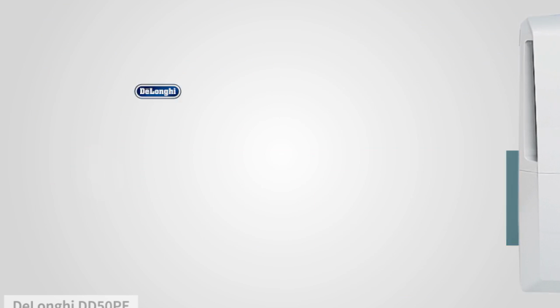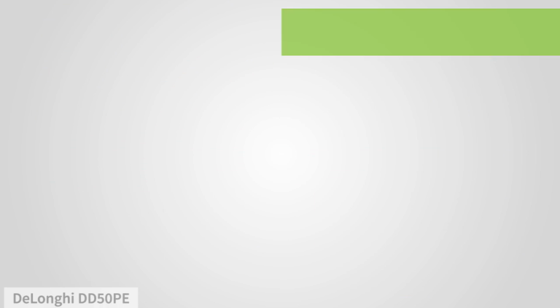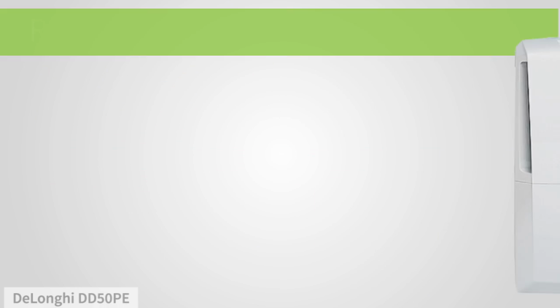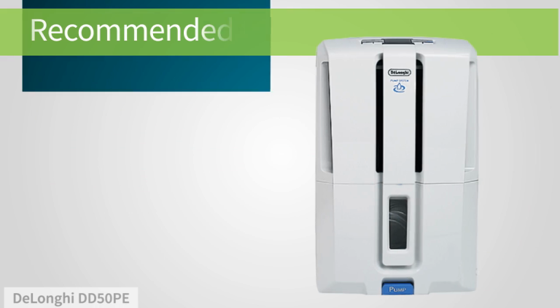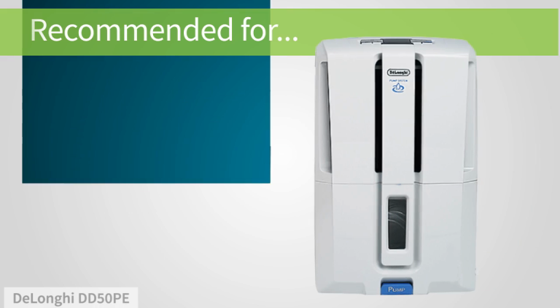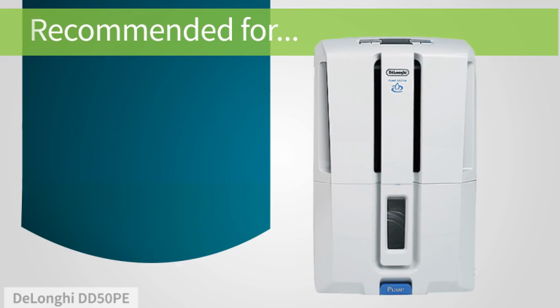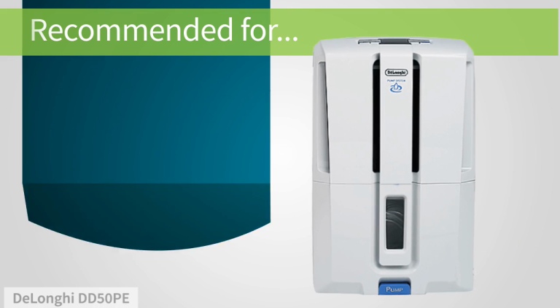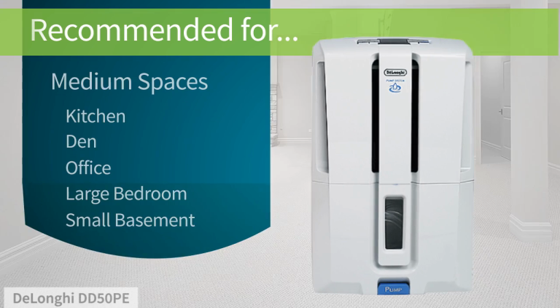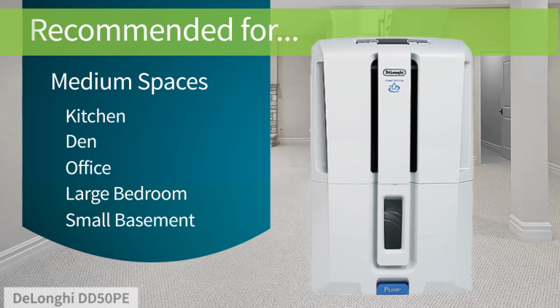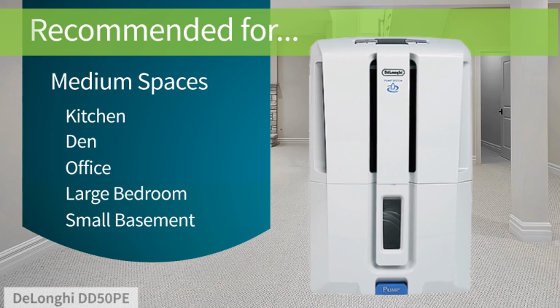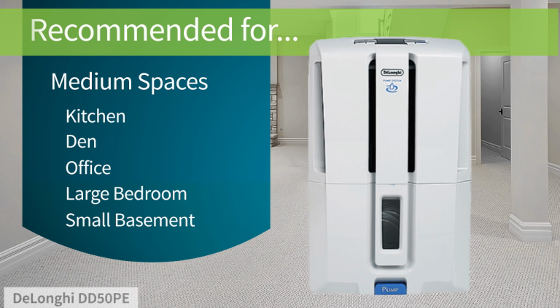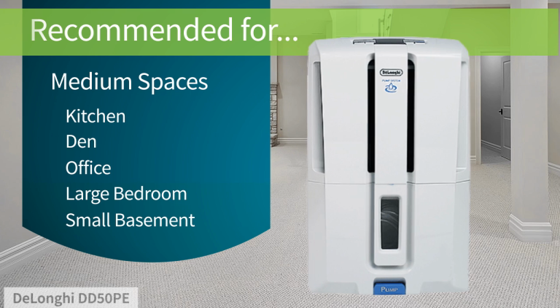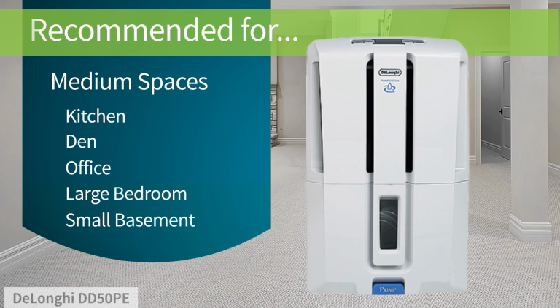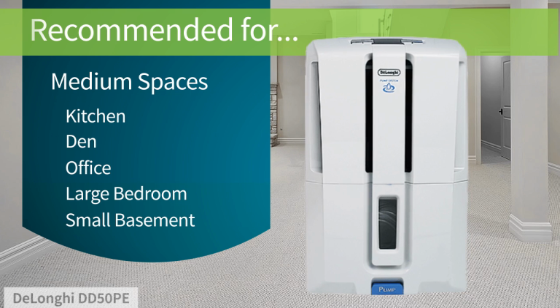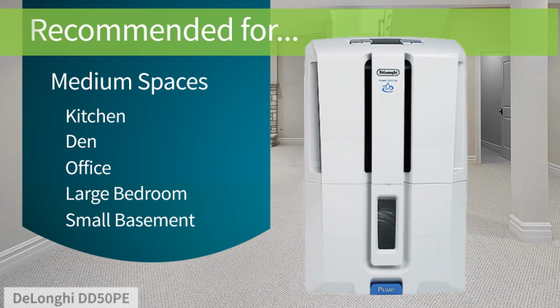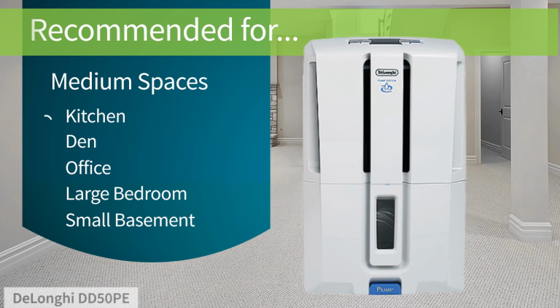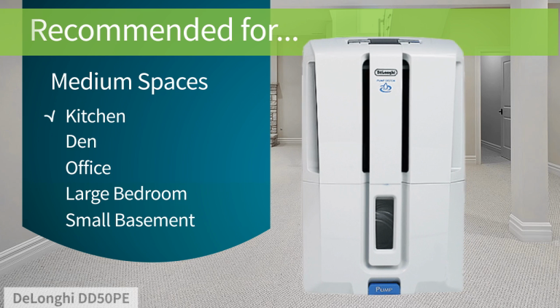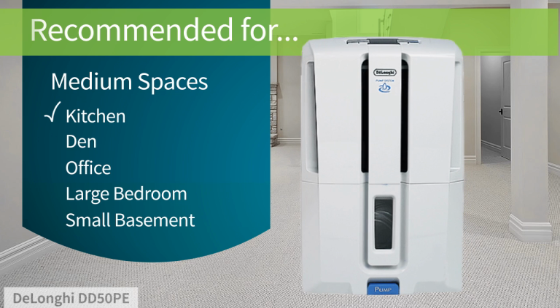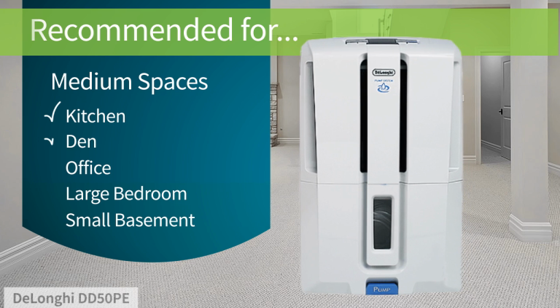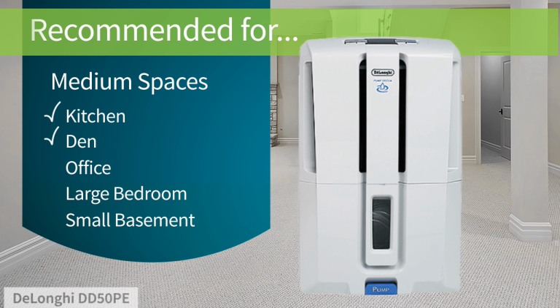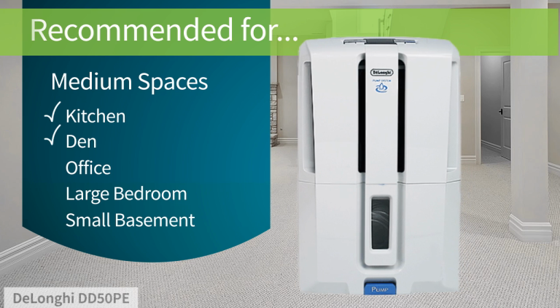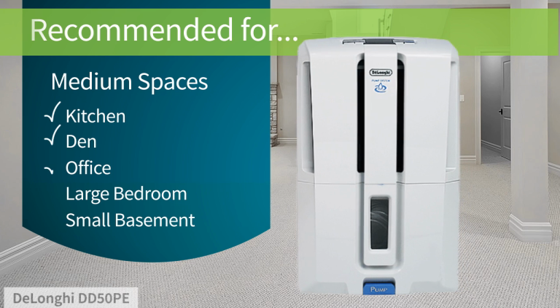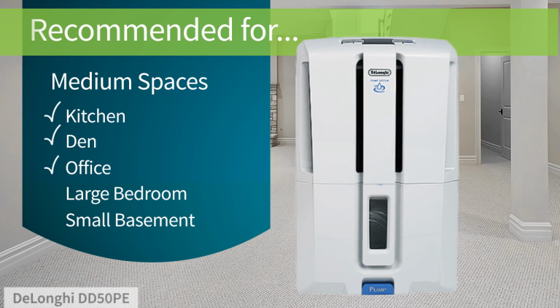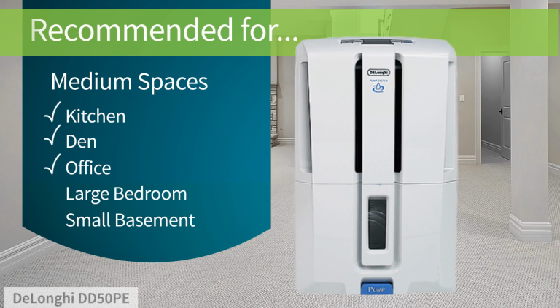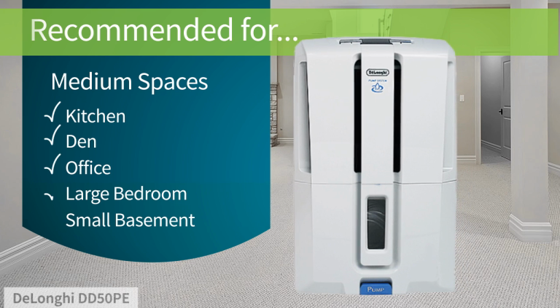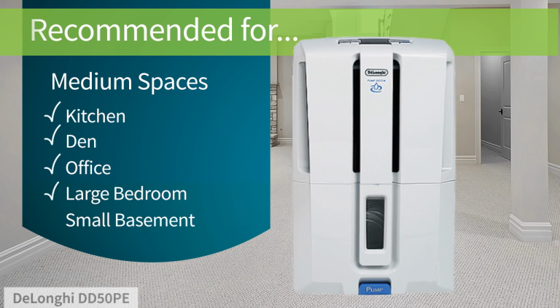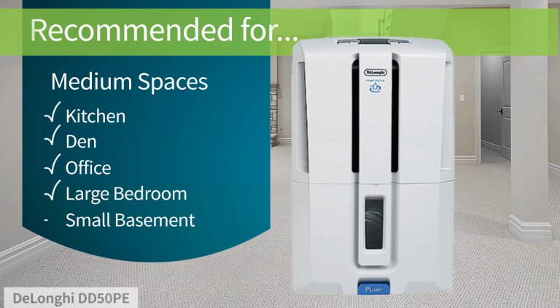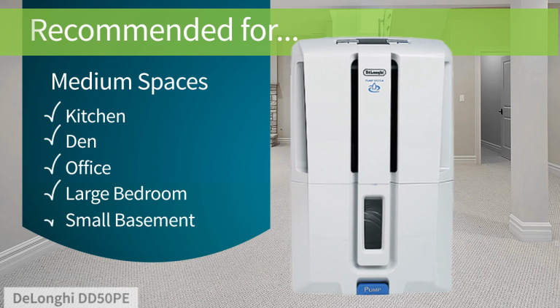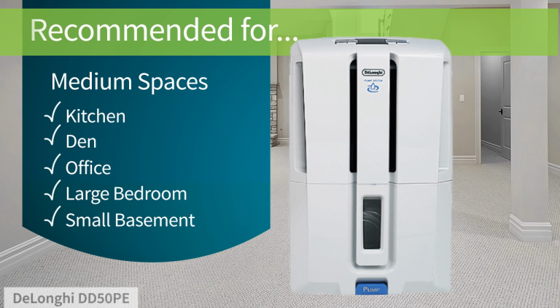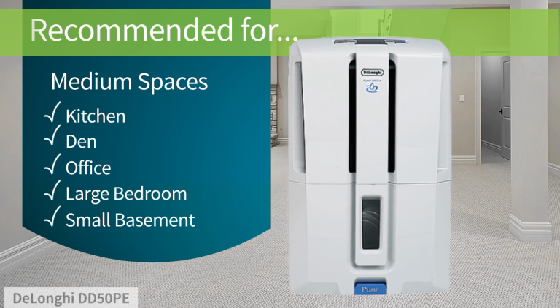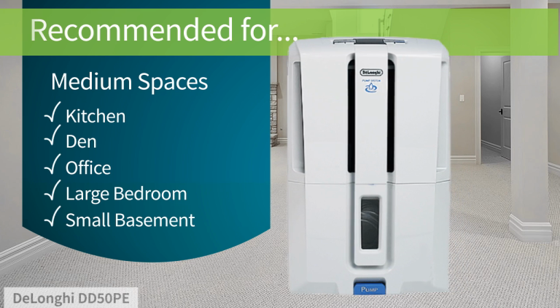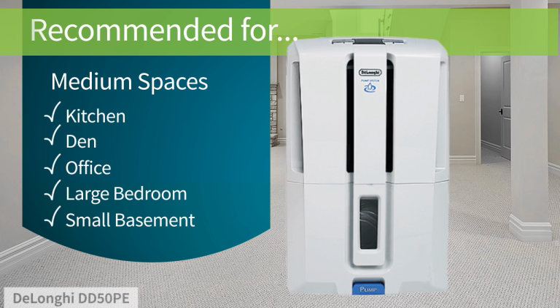This is a great dehumidifier for a single room, like a kitchen, den, office, large bedroom, or small basement.